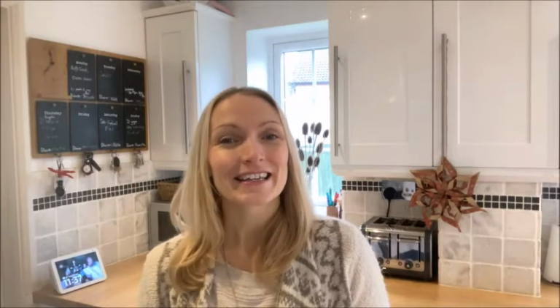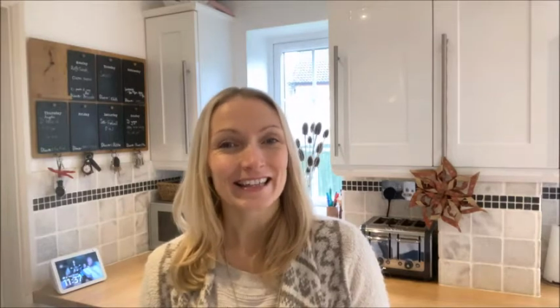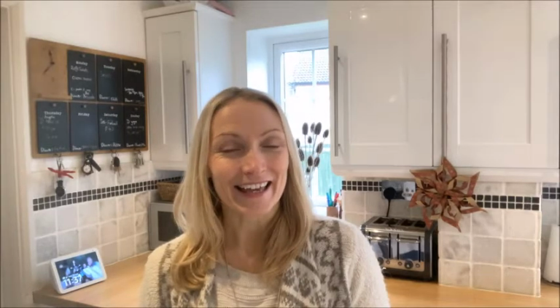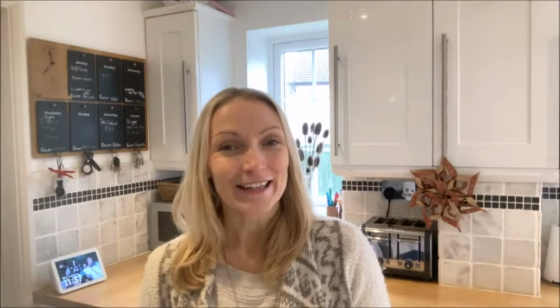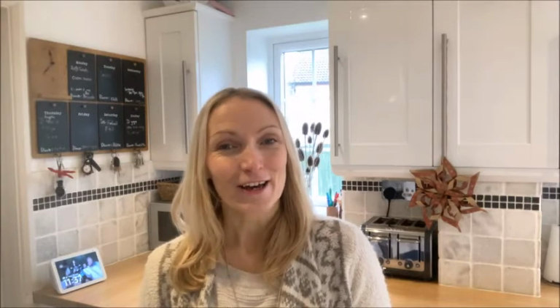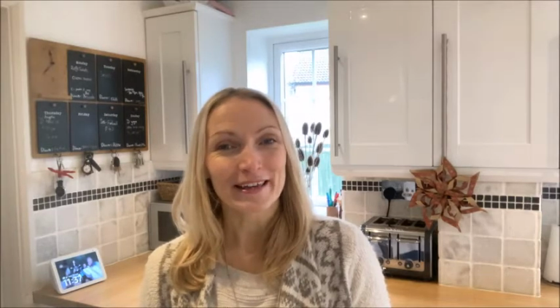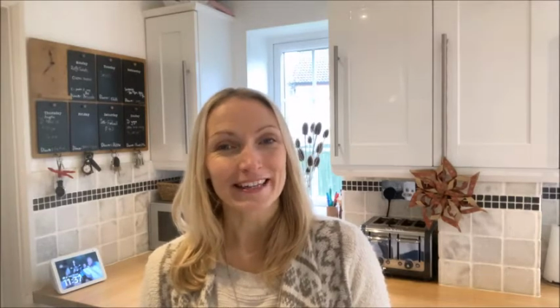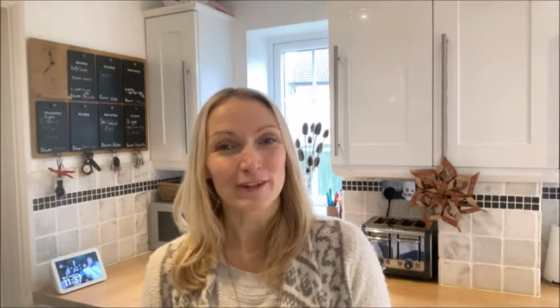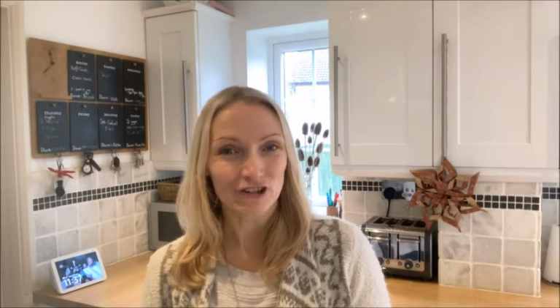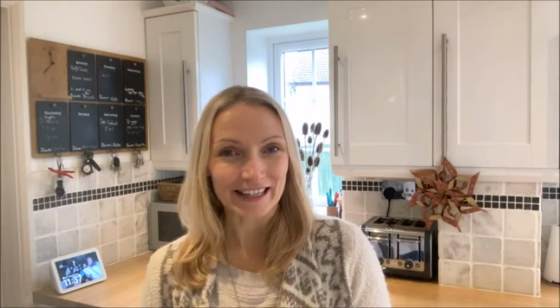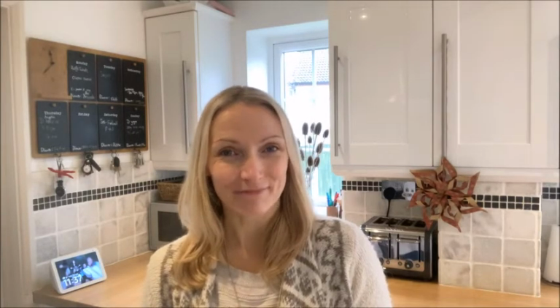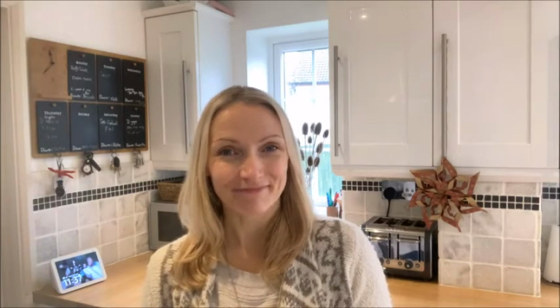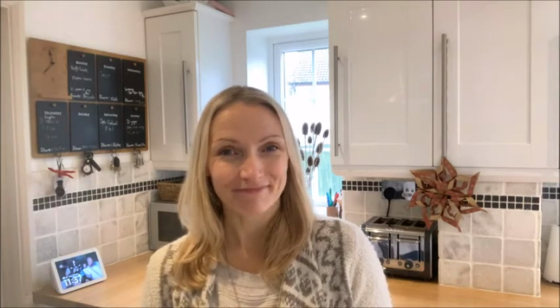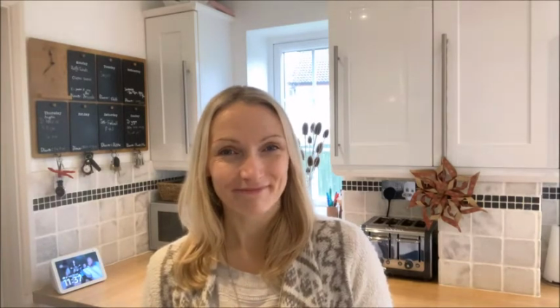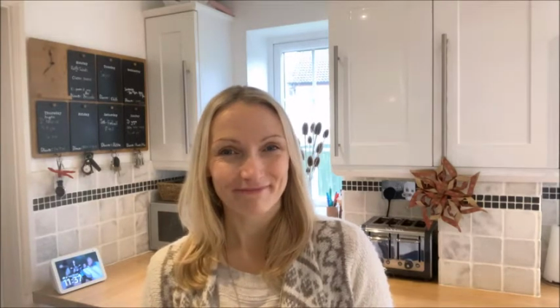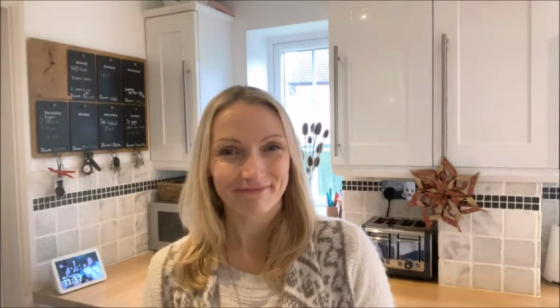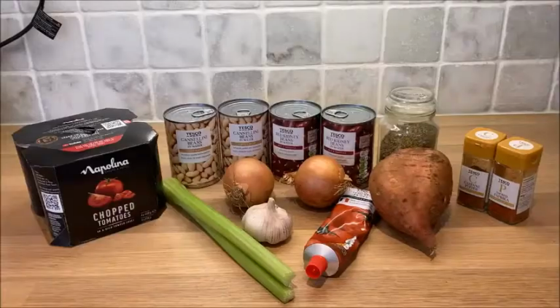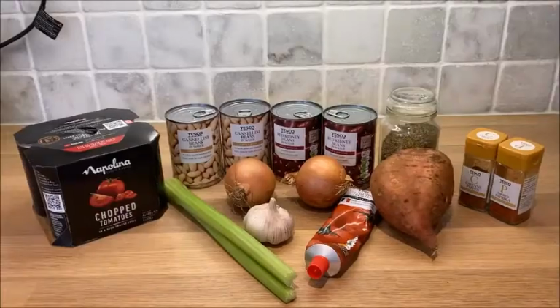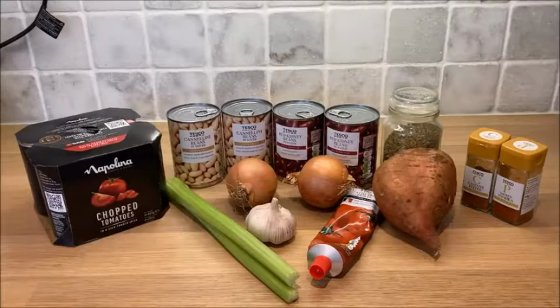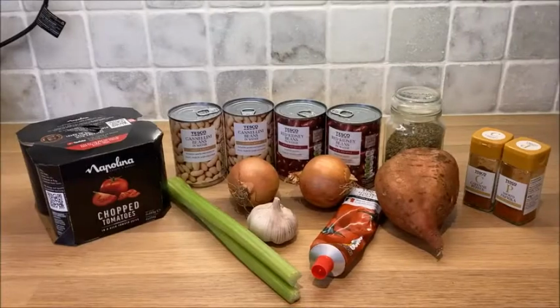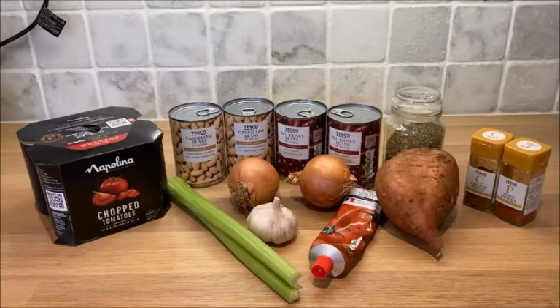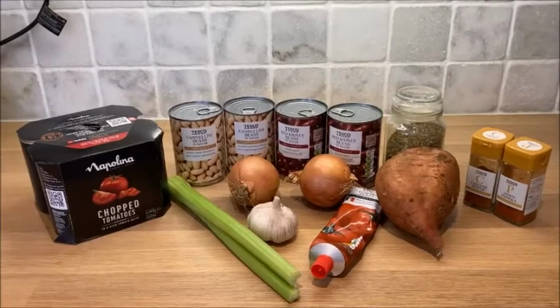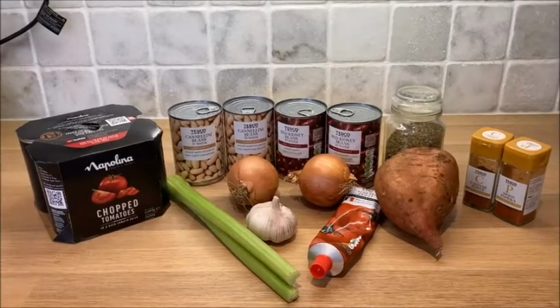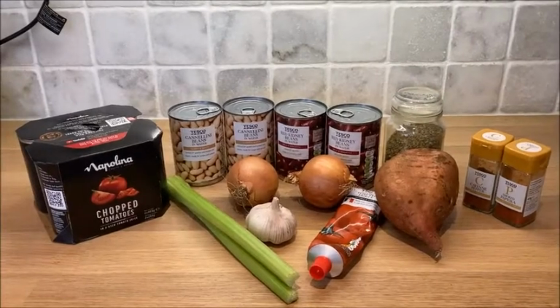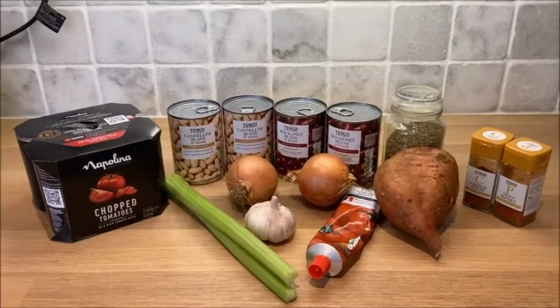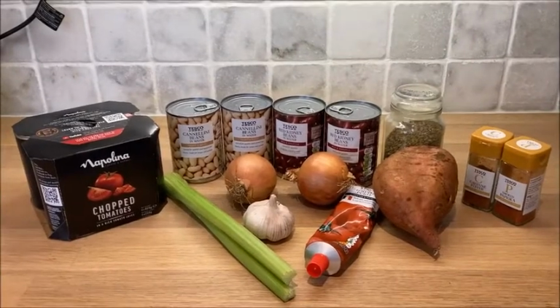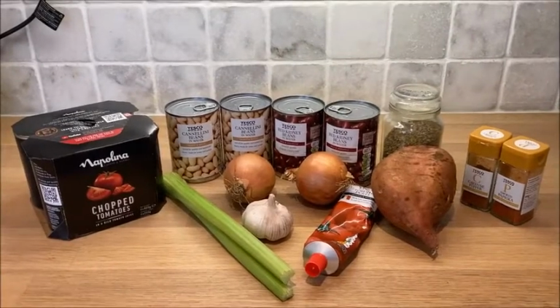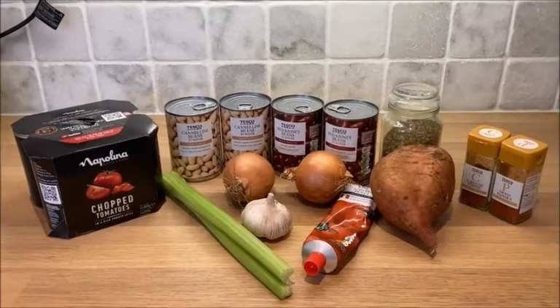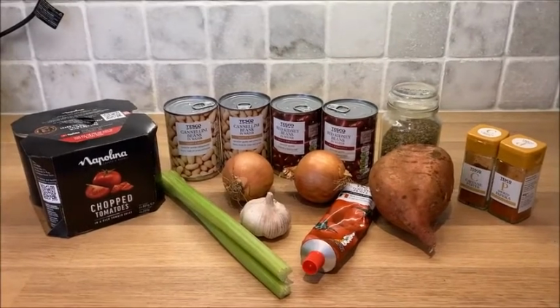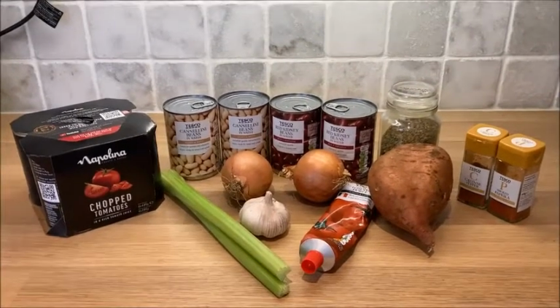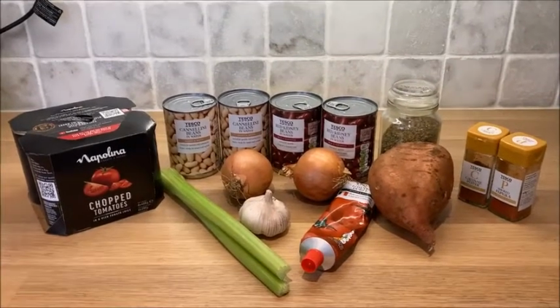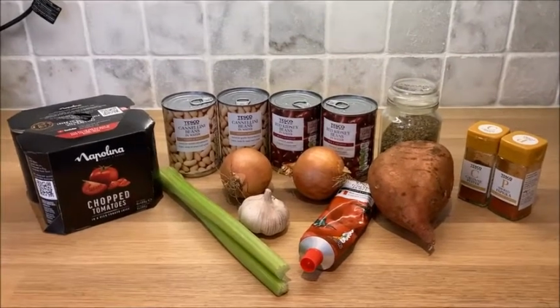Today I'm making vegan chilli. These are the ingredients you're going to need.